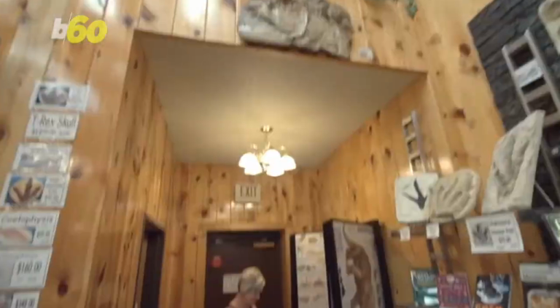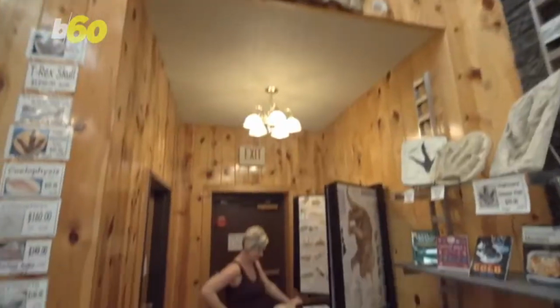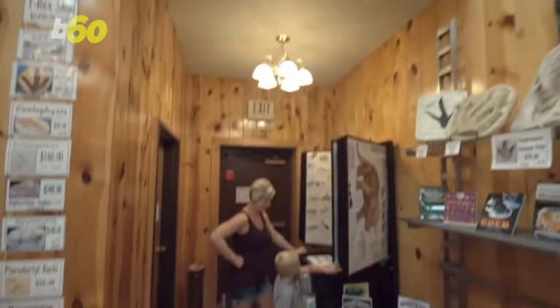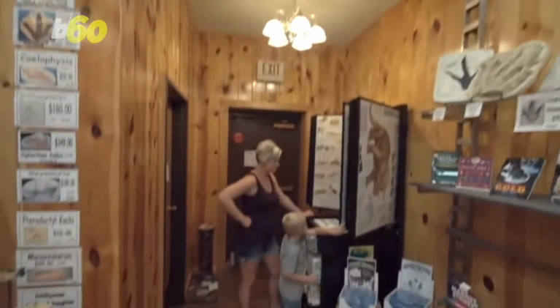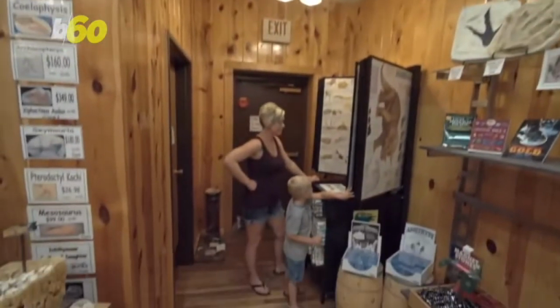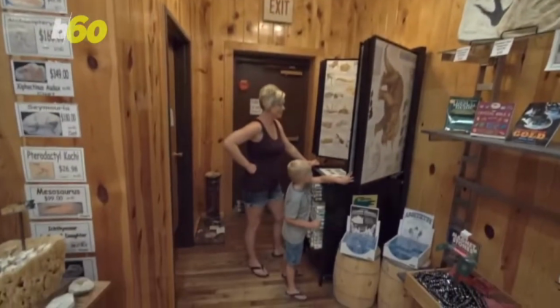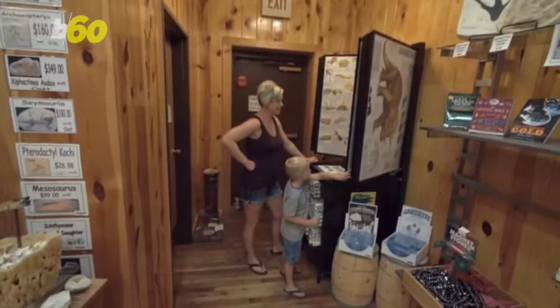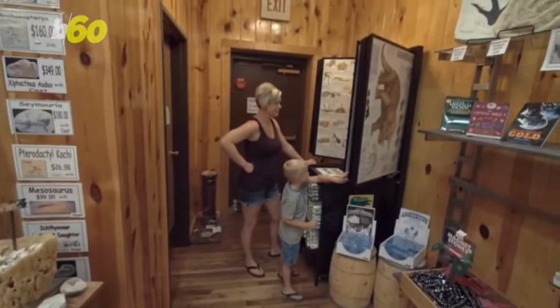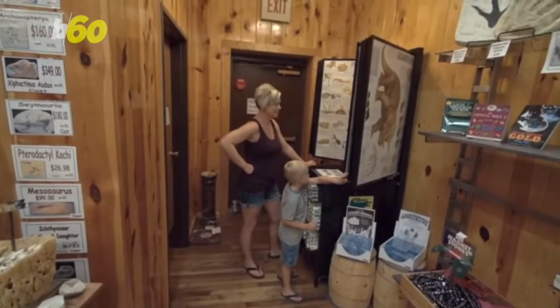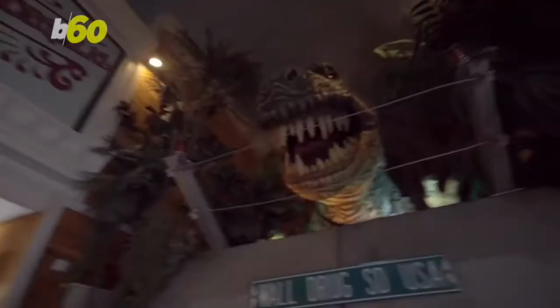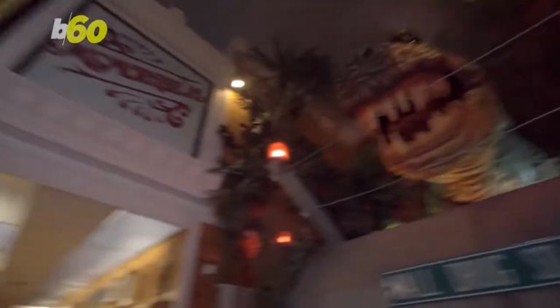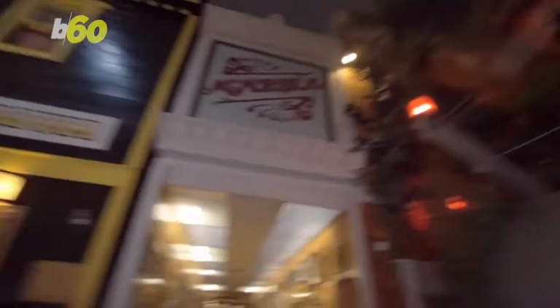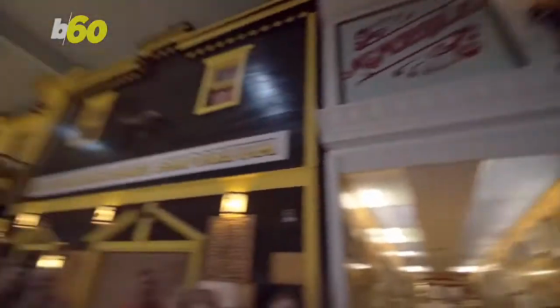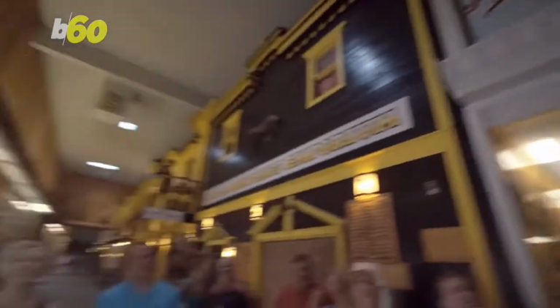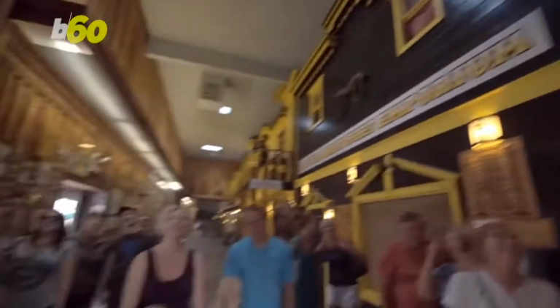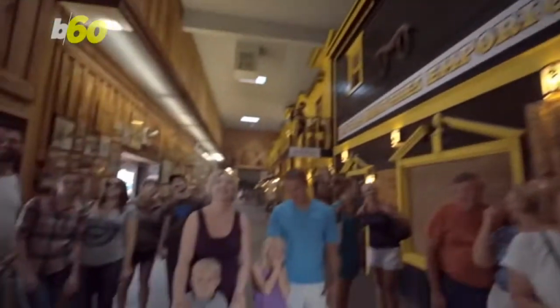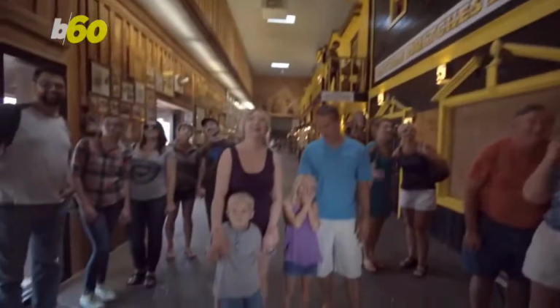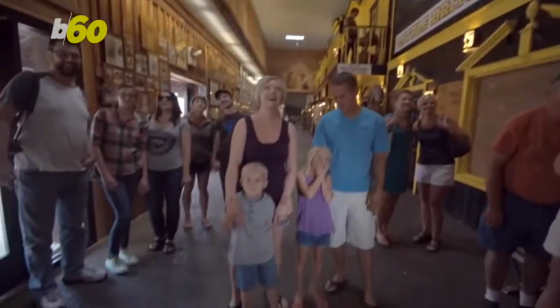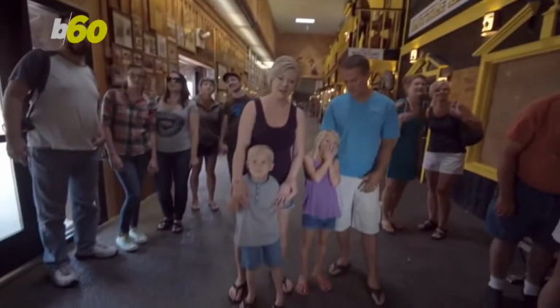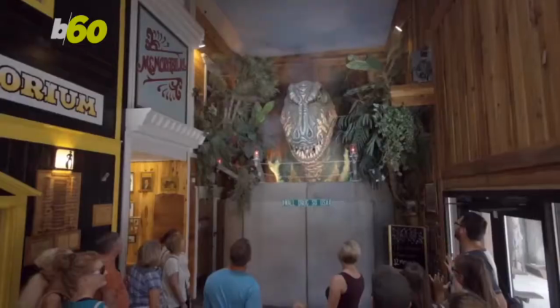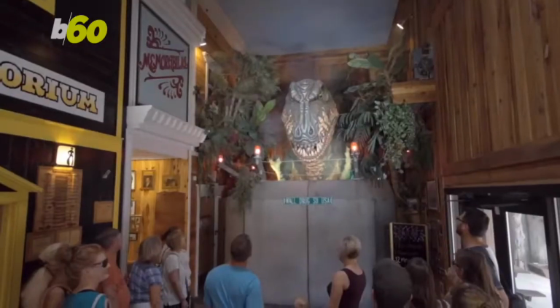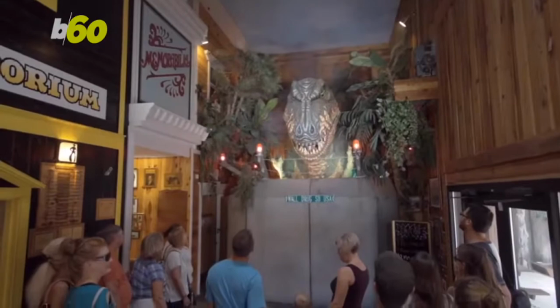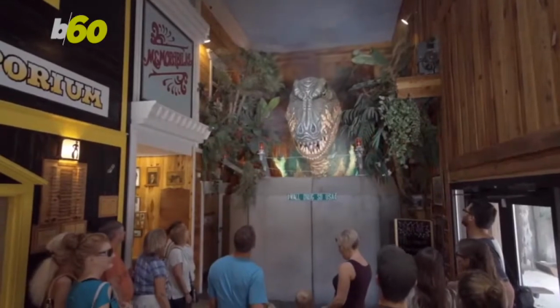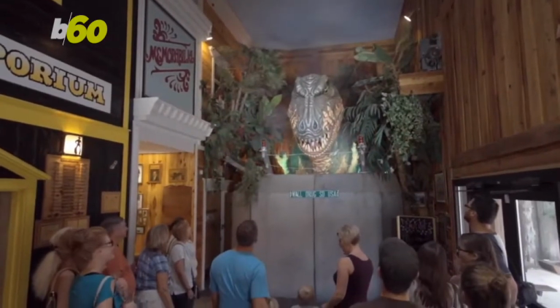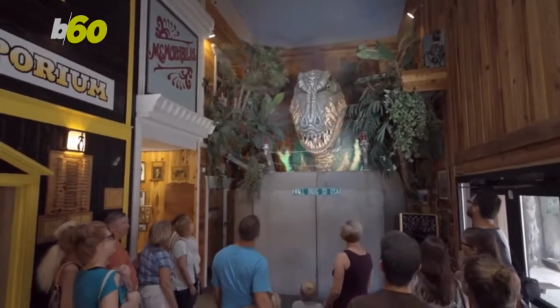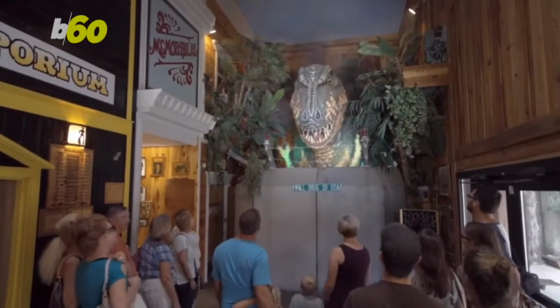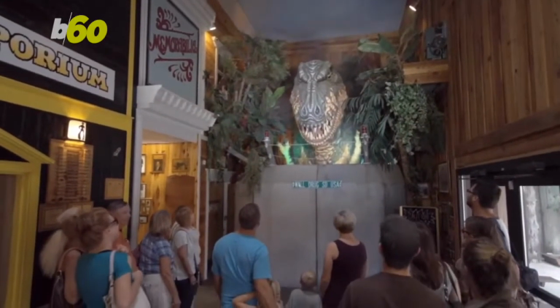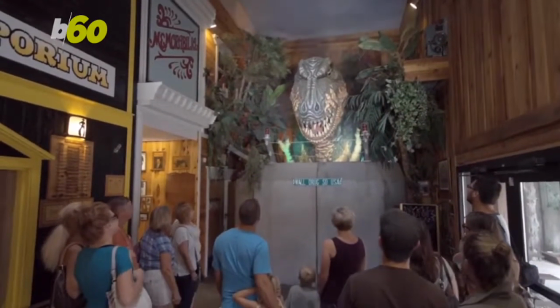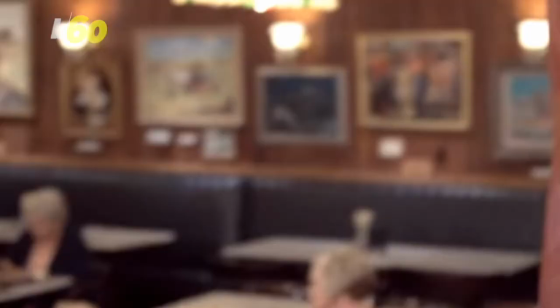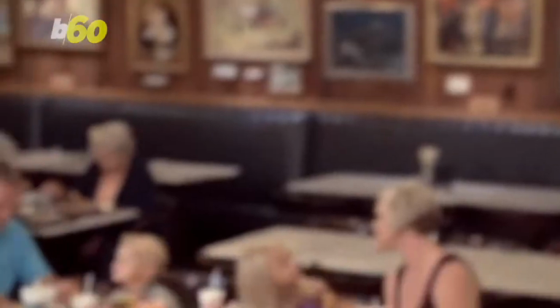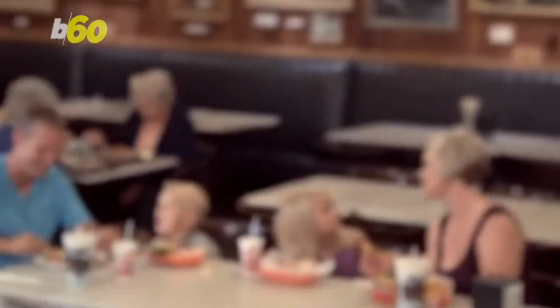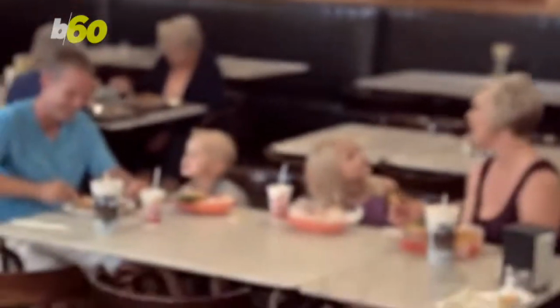But if you're thinking, what is there to do at a drugstore? This one is so much more fun than your corner Walgreens.